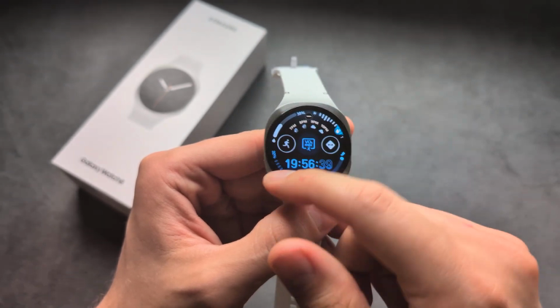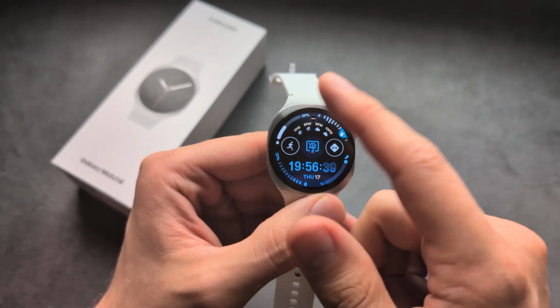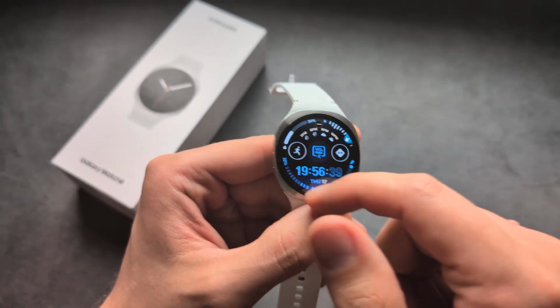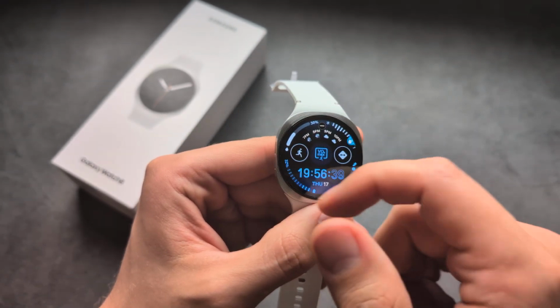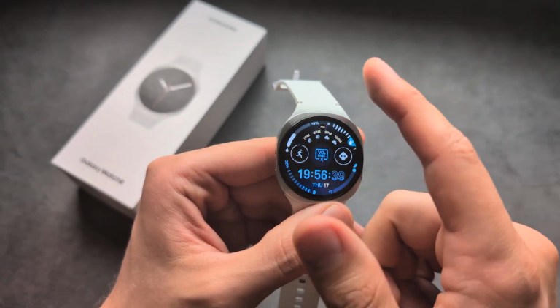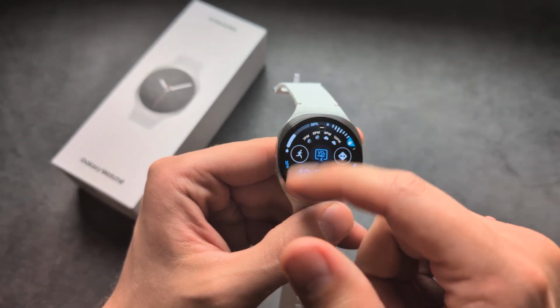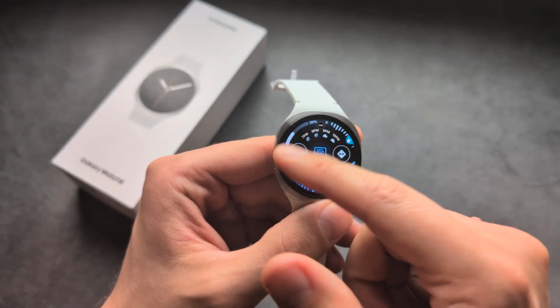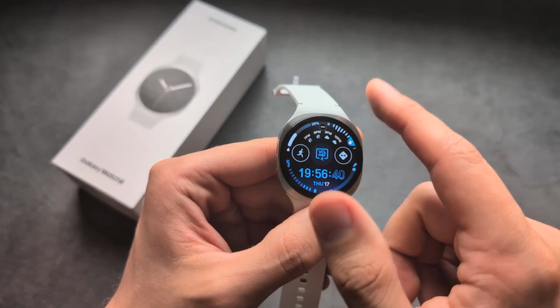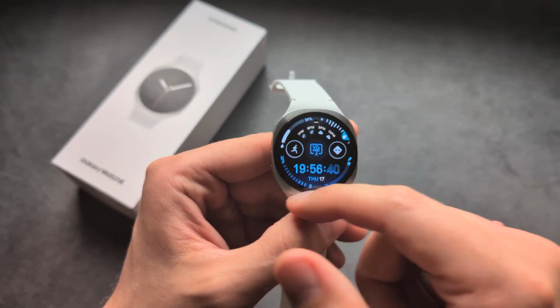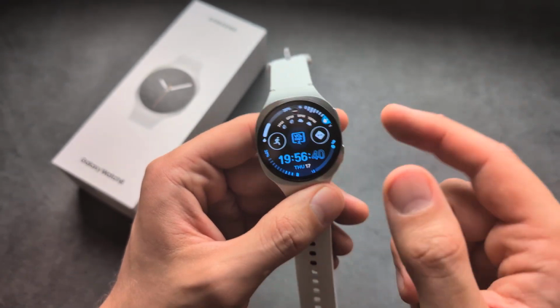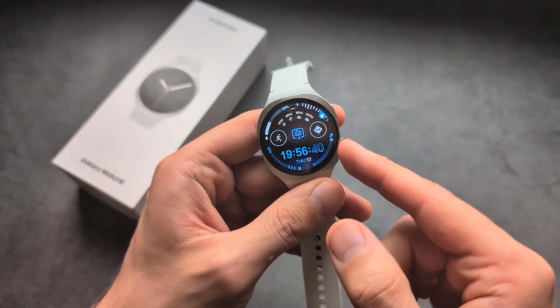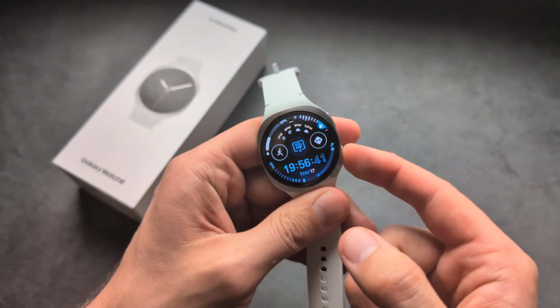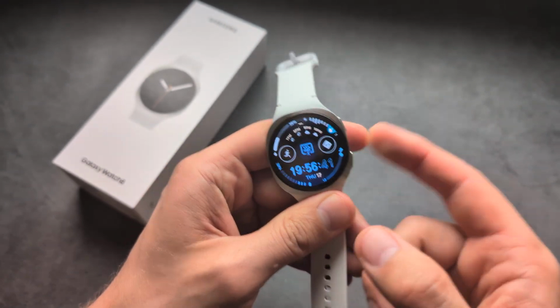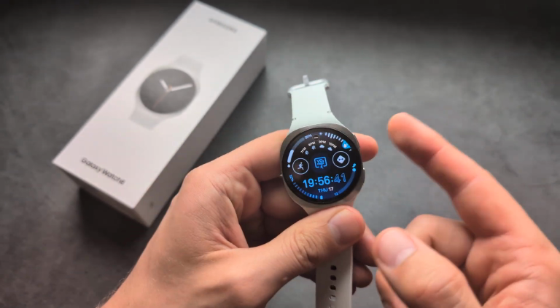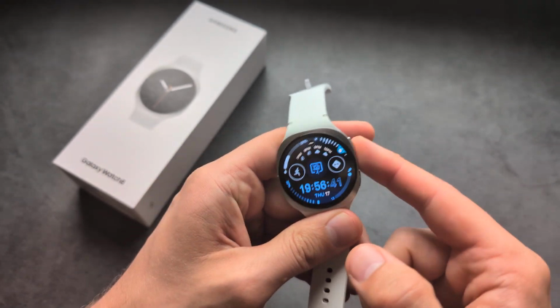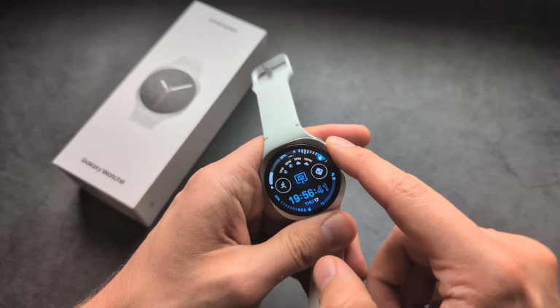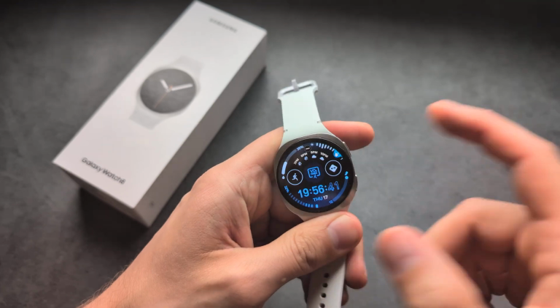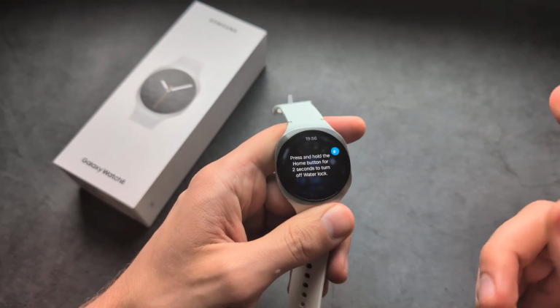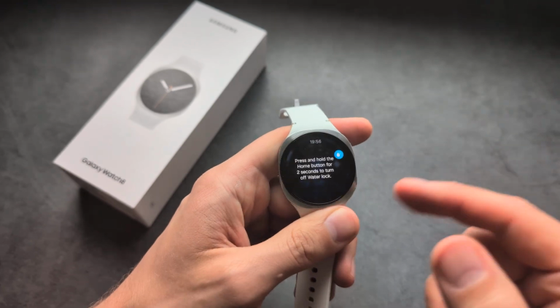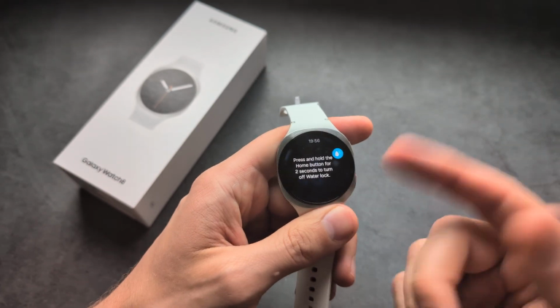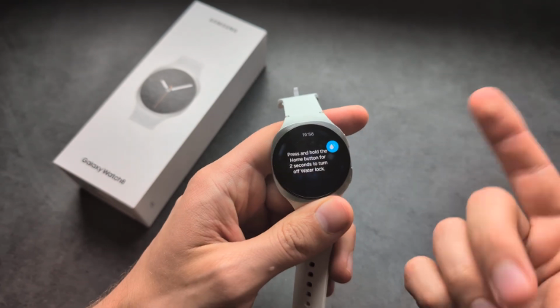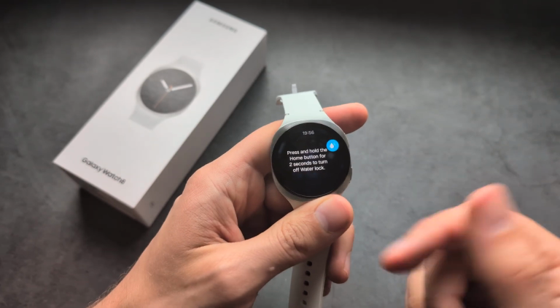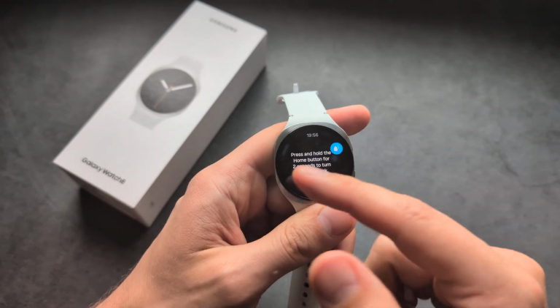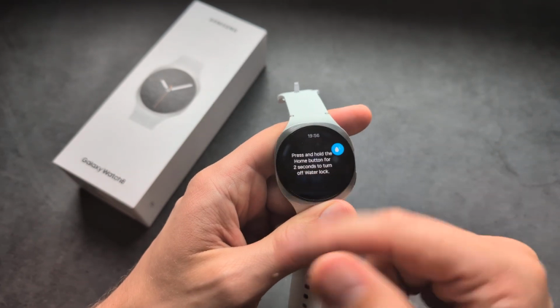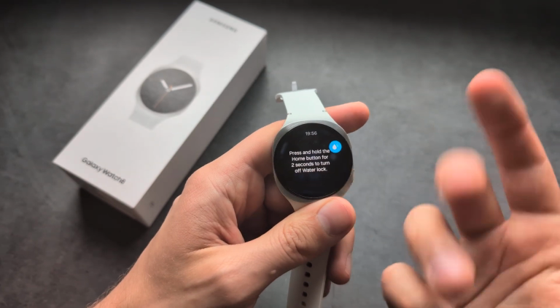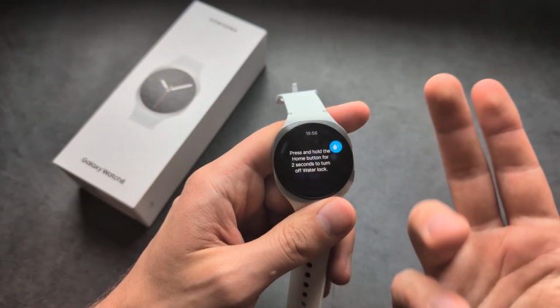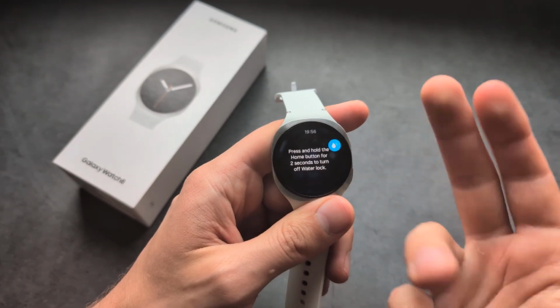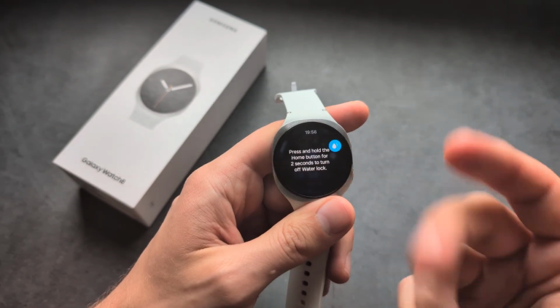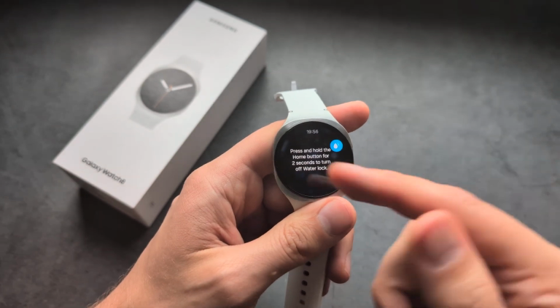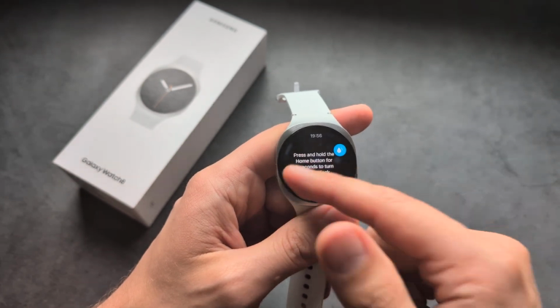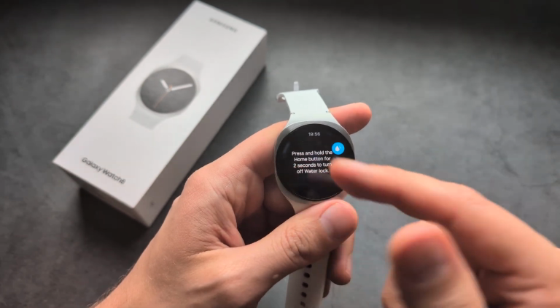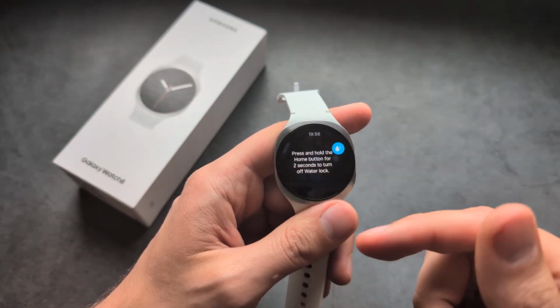As you can see, the screen doesn't respond anymore. And if you click the buttons, nothing really happens either.